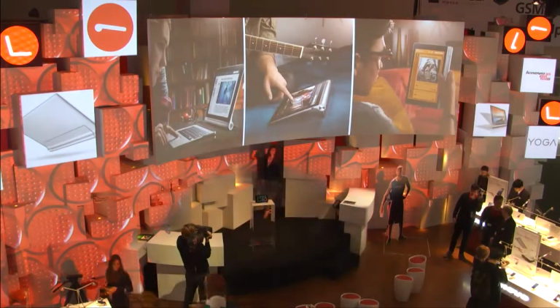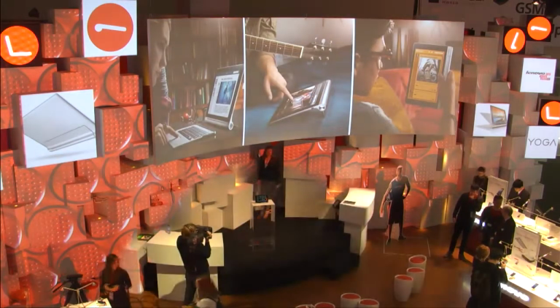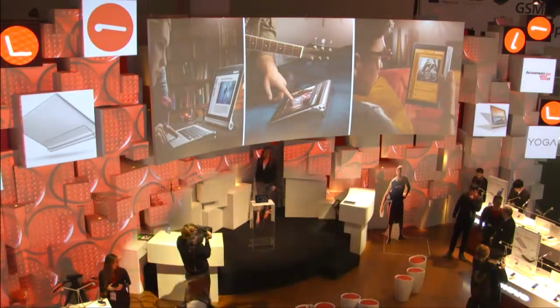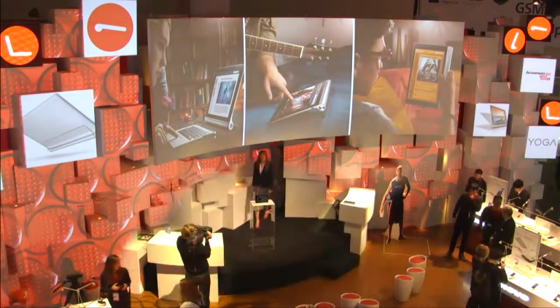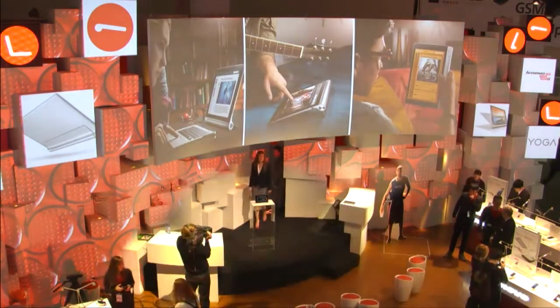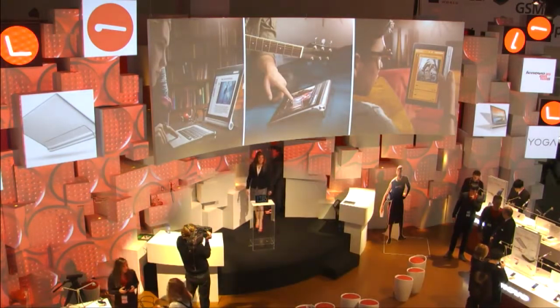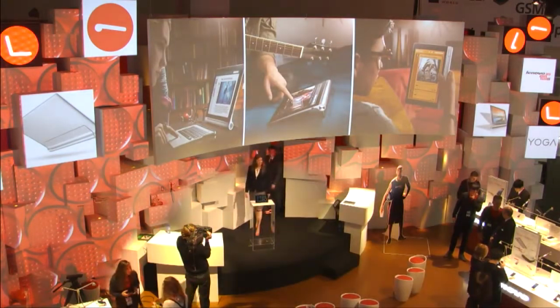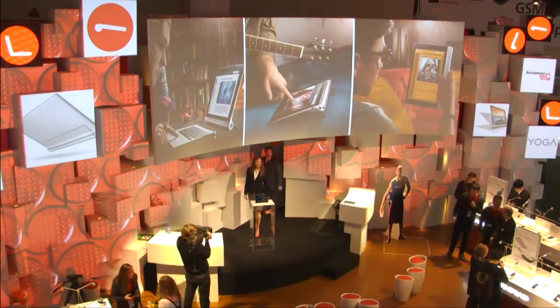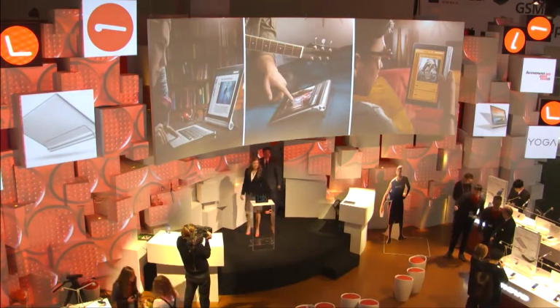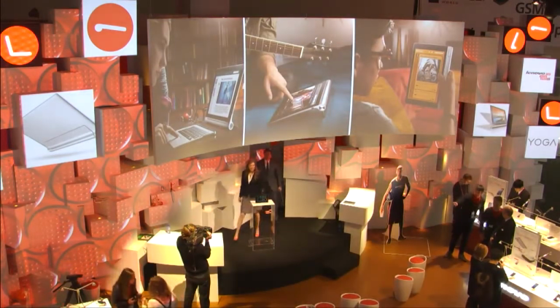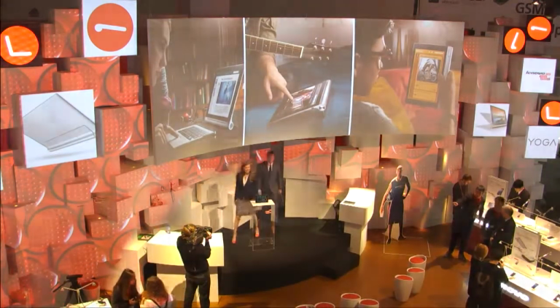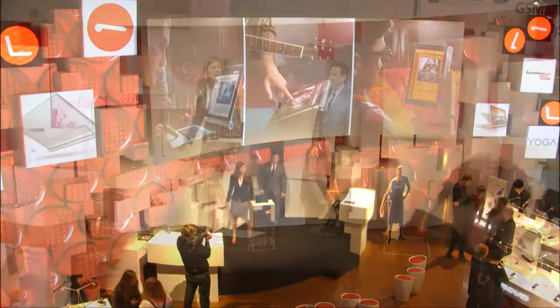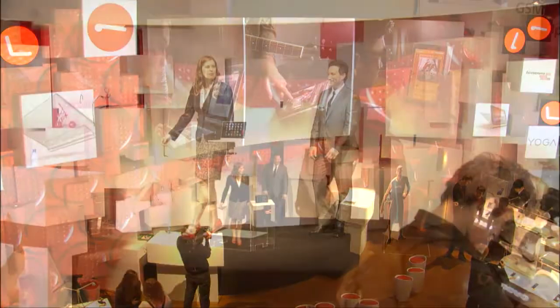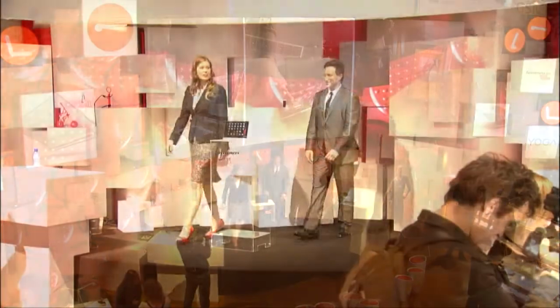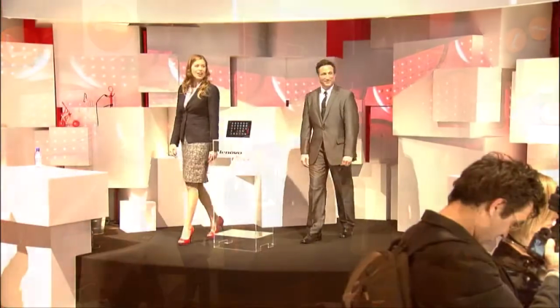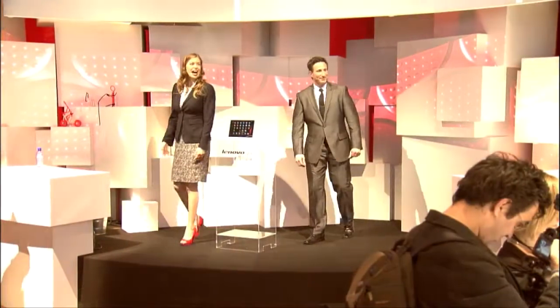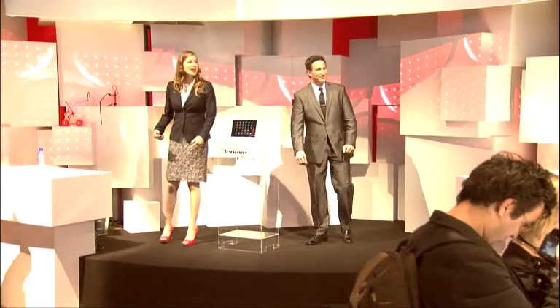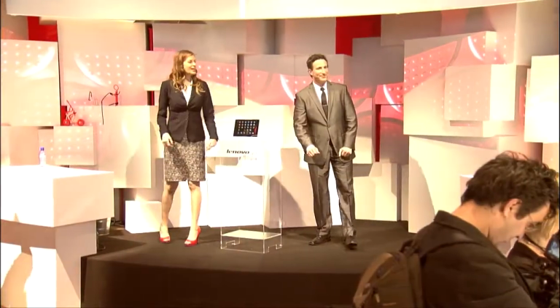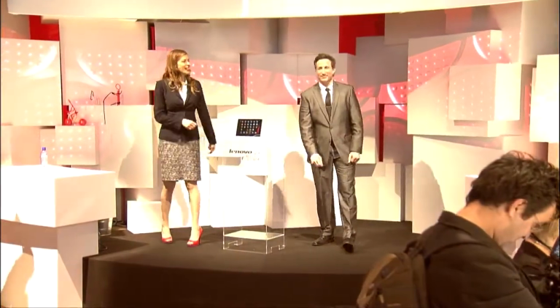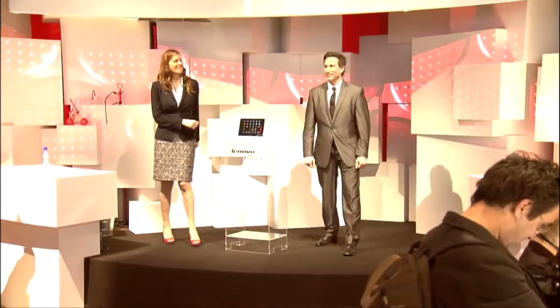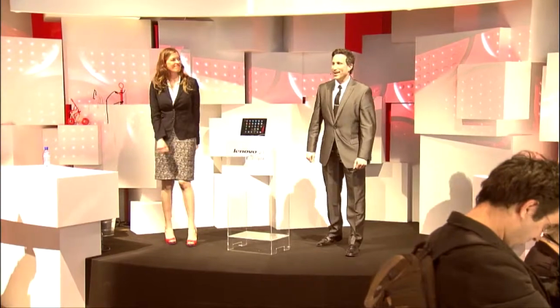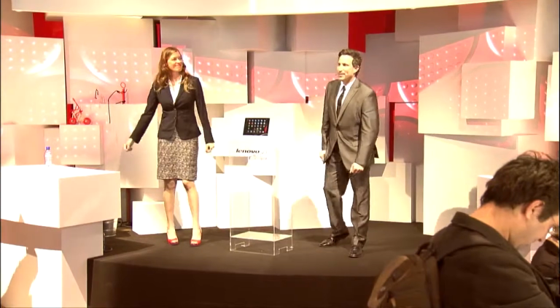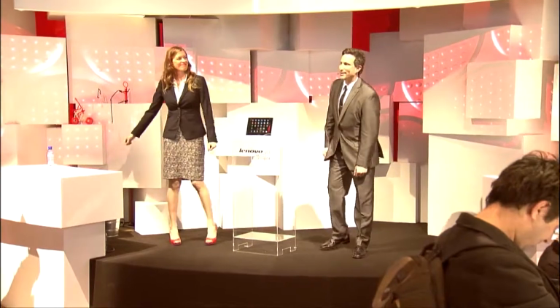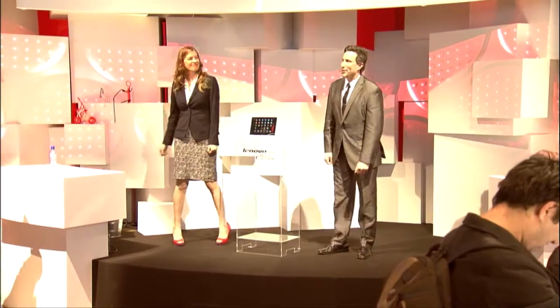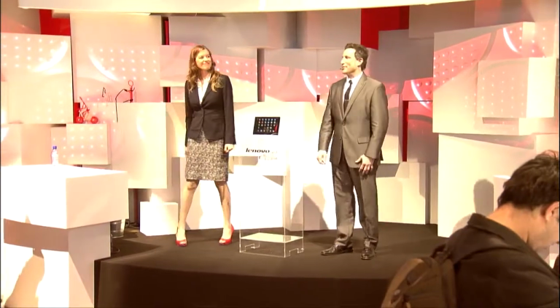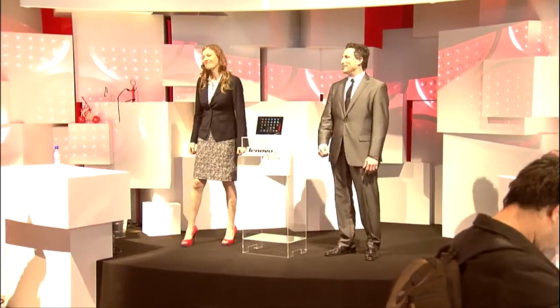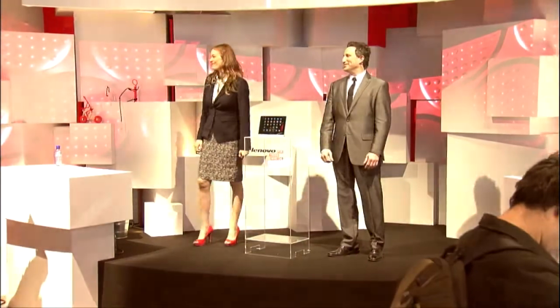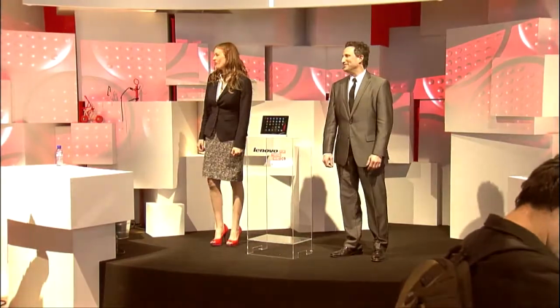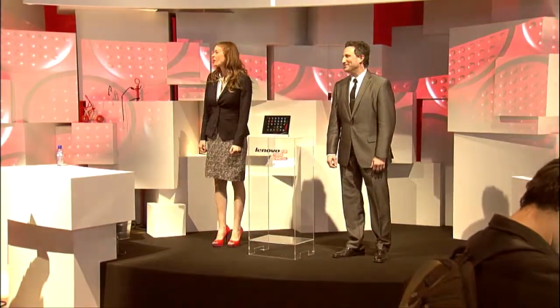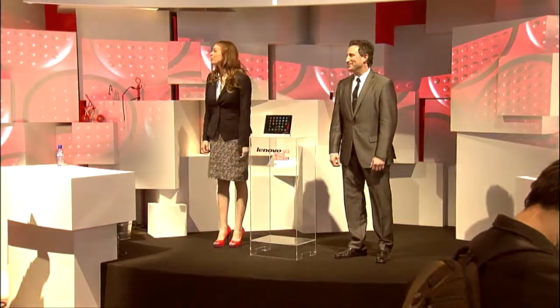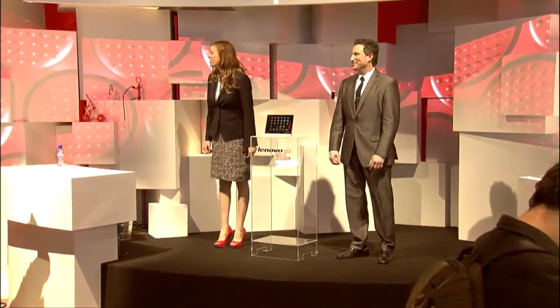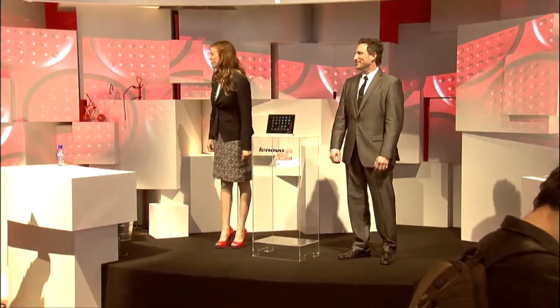Buenas tardes, señores y señoras, and welcome, everyone. I'm Amy. And I'm Pete. Hello, everyone. Welcome to Lenovo.